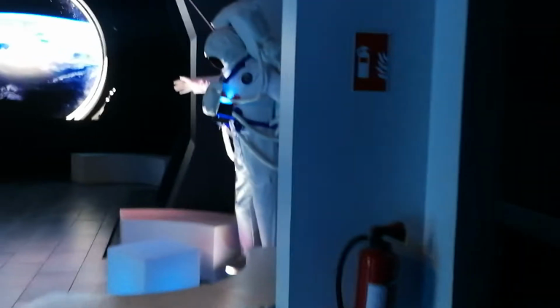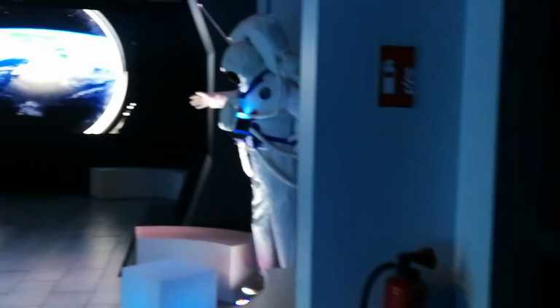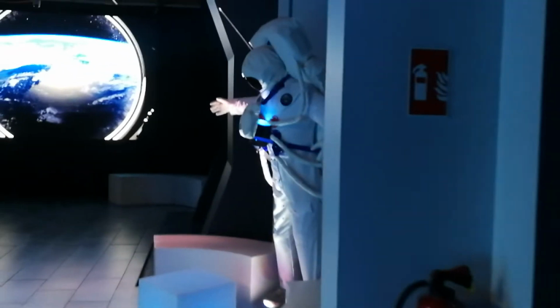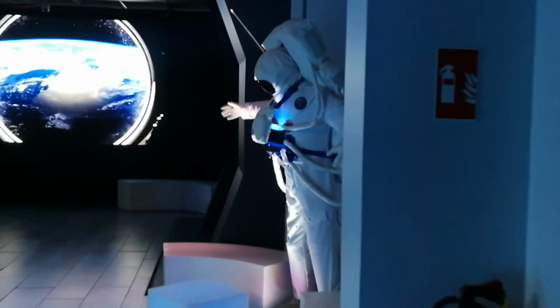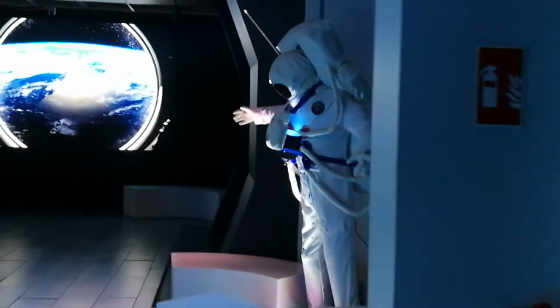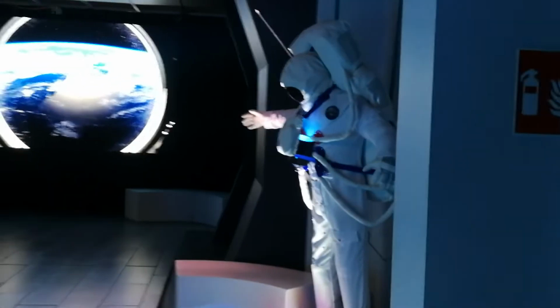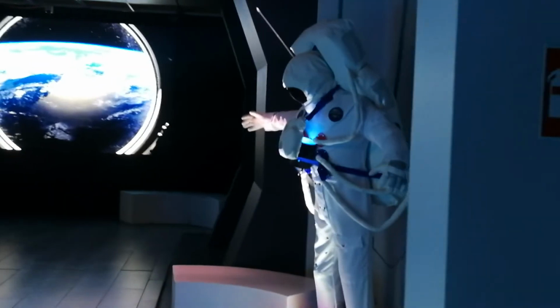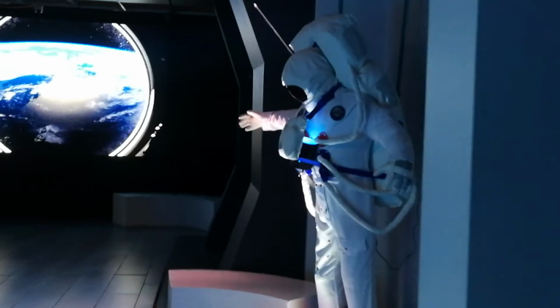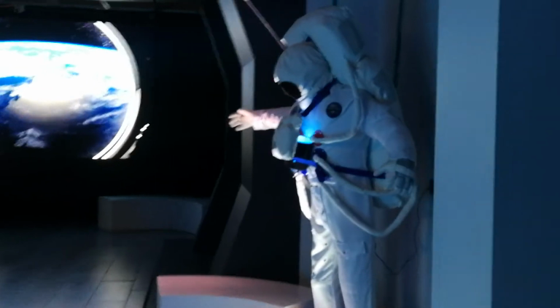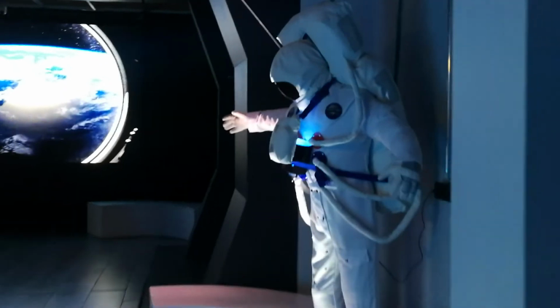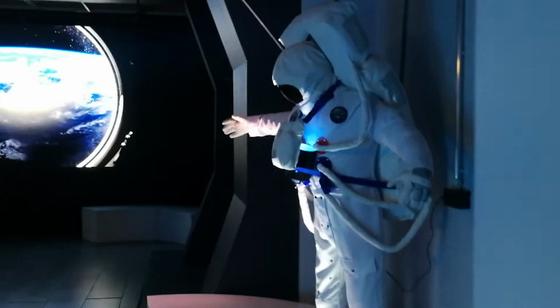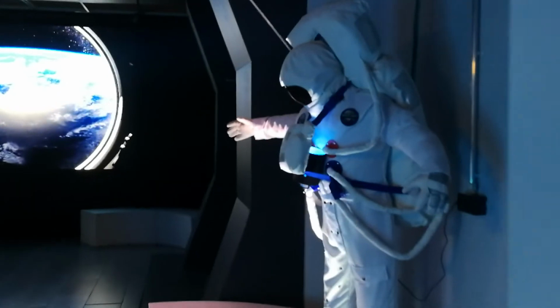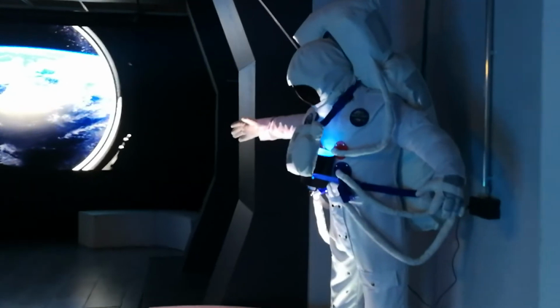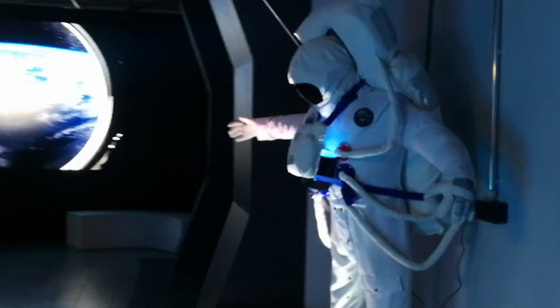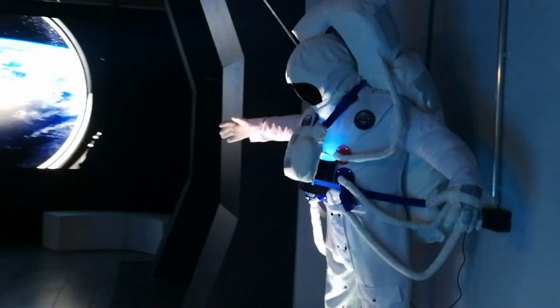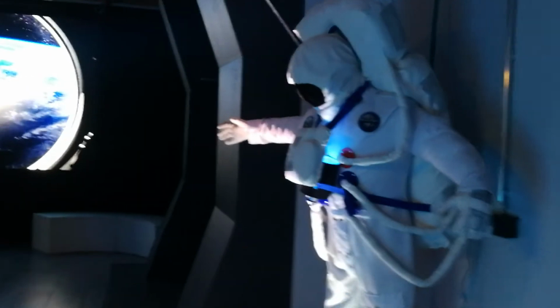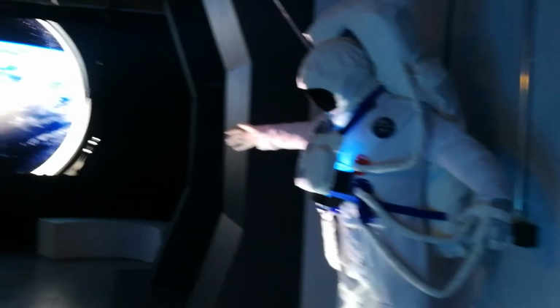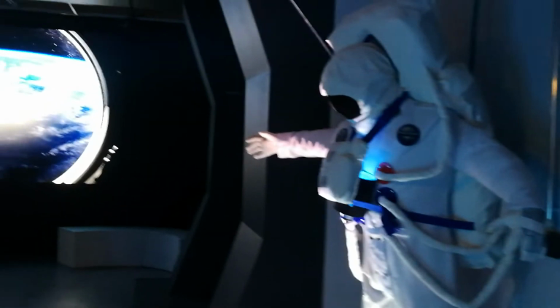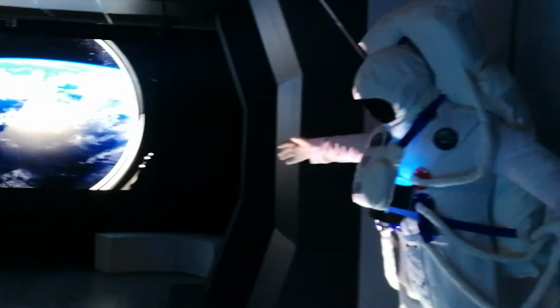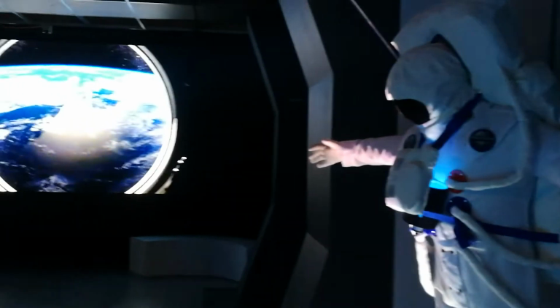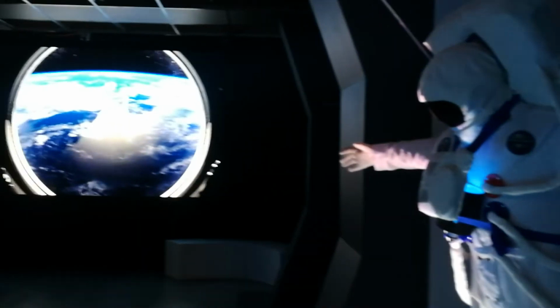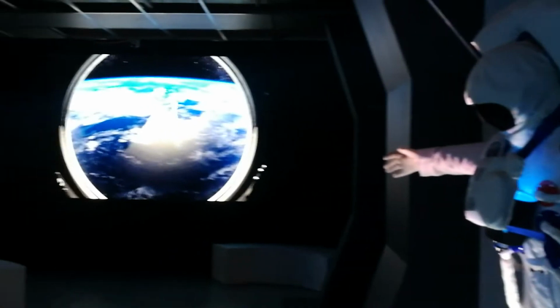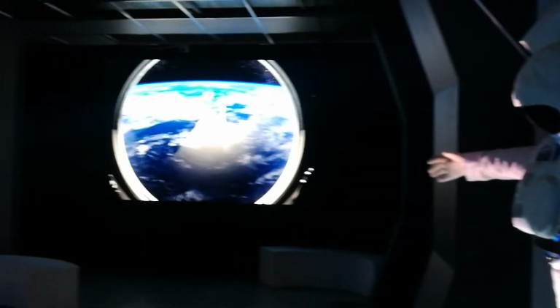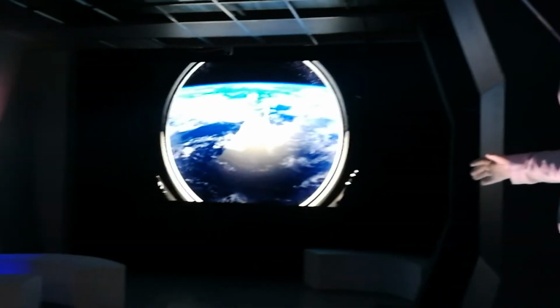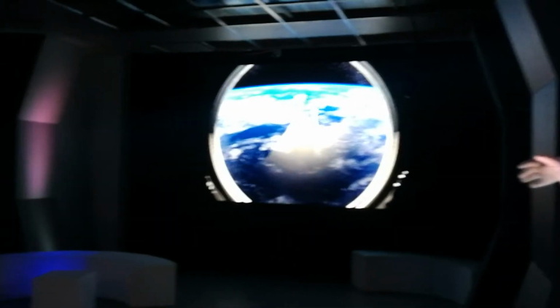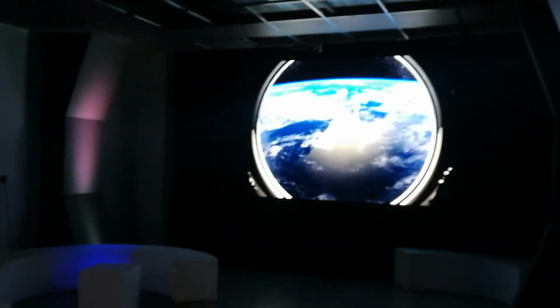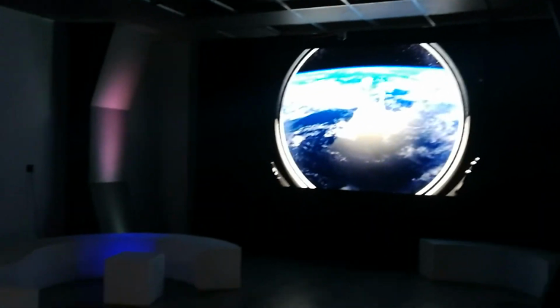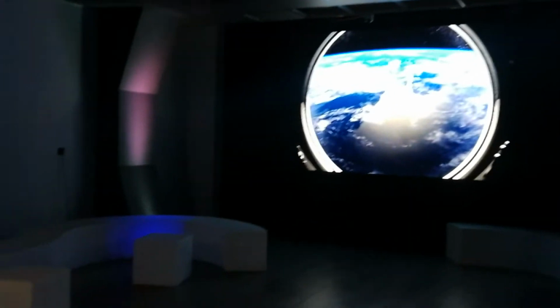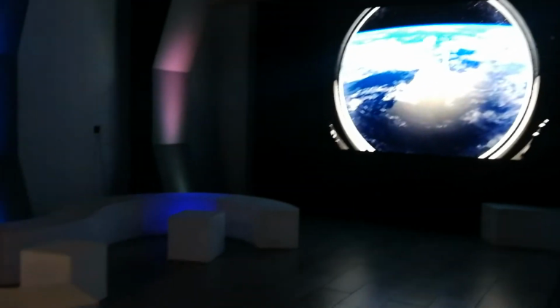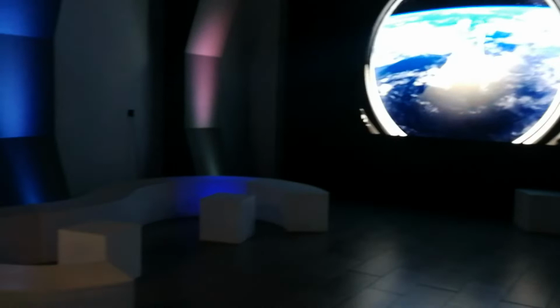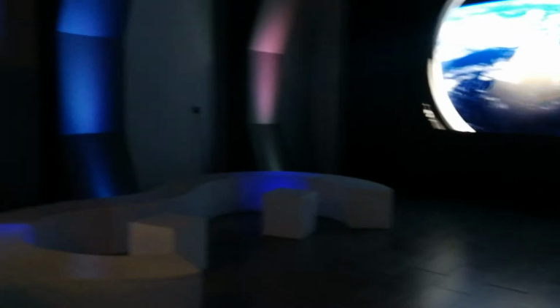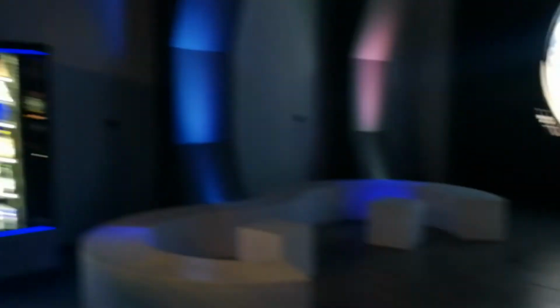Is it your first time here? Yeah, first time here. I'll show you where you come to this. Okay, thank you.